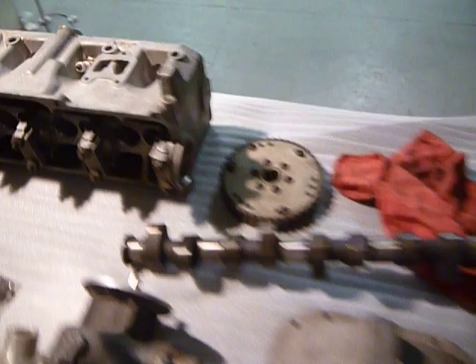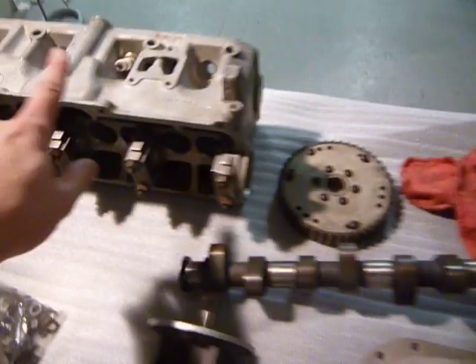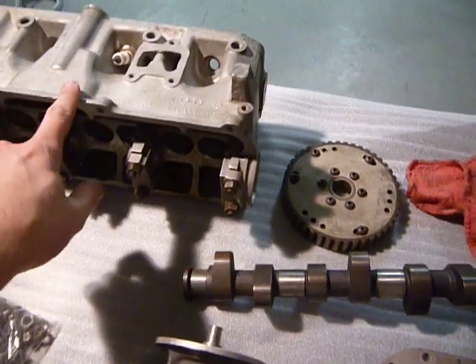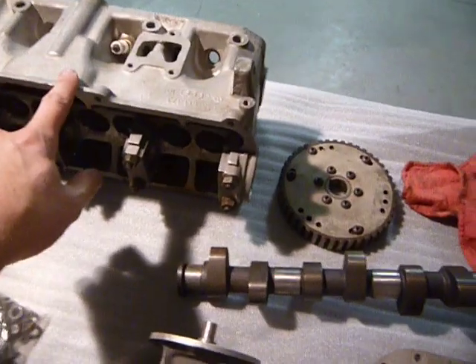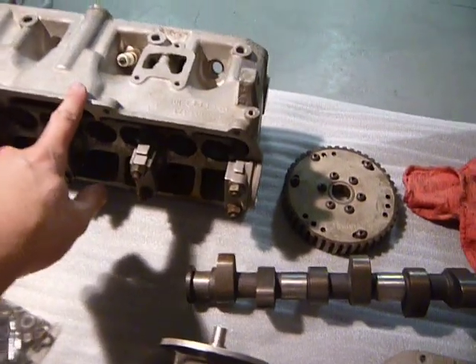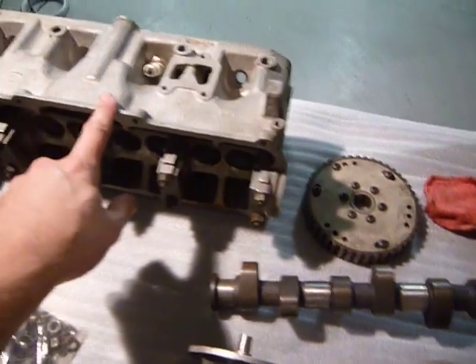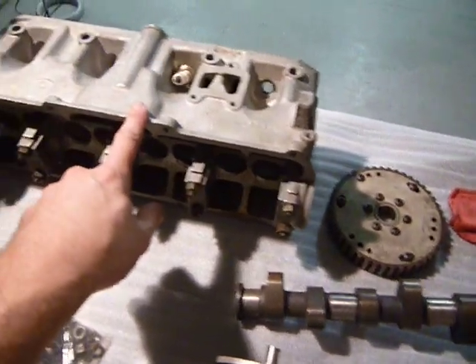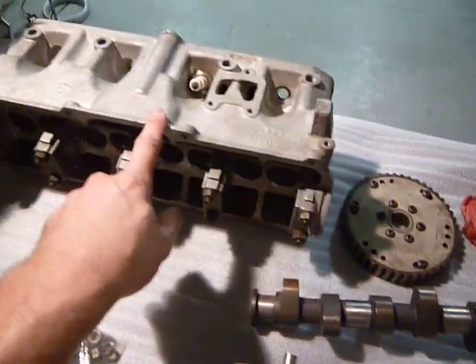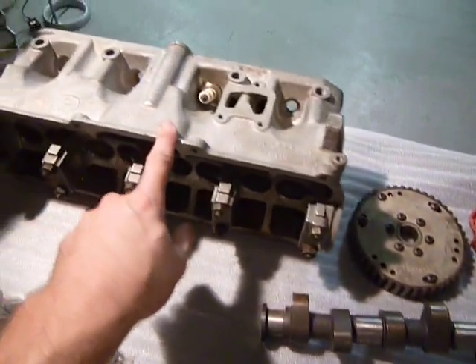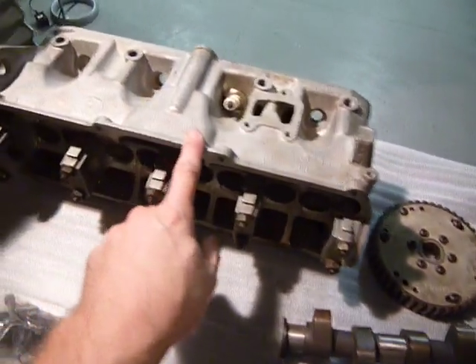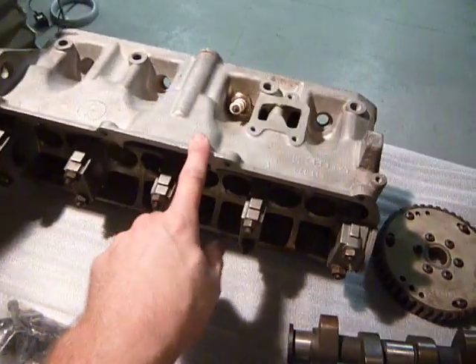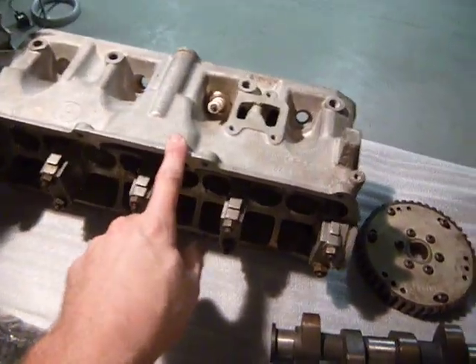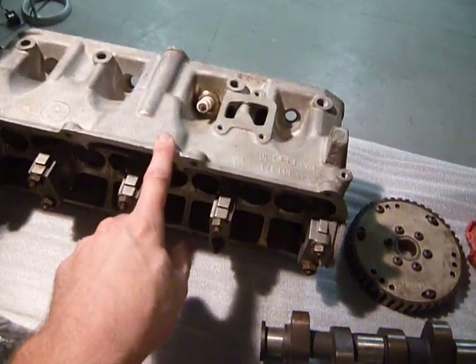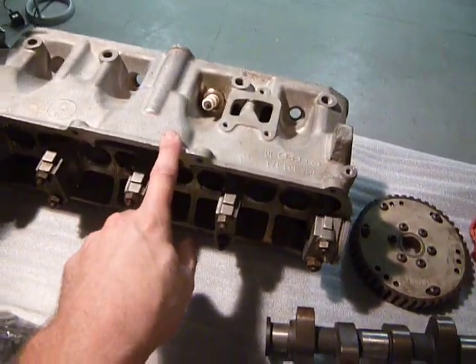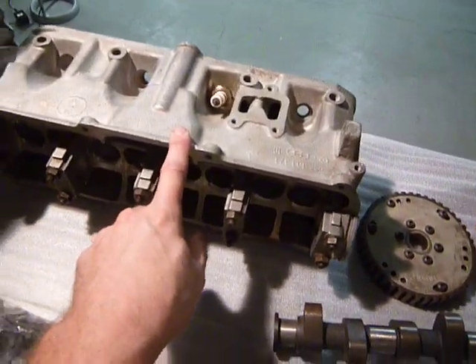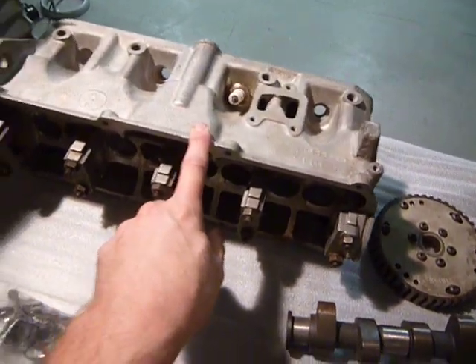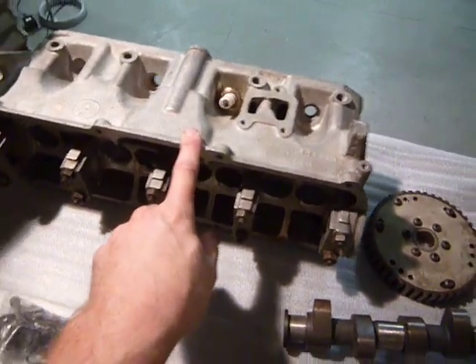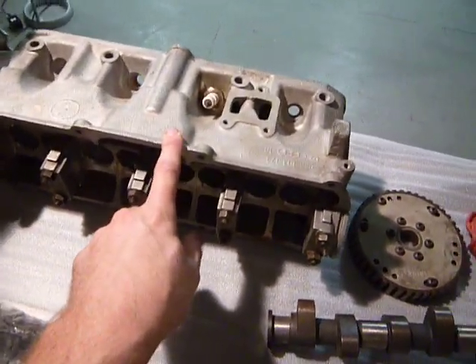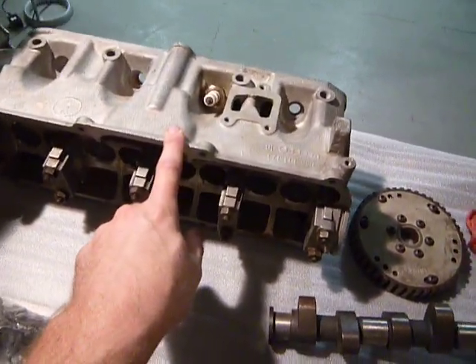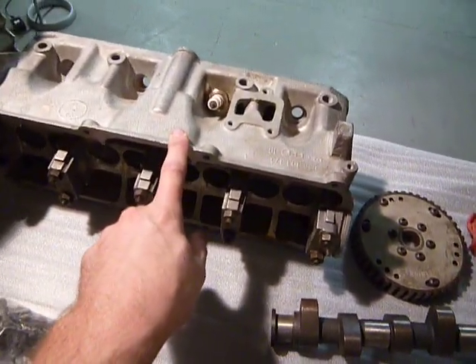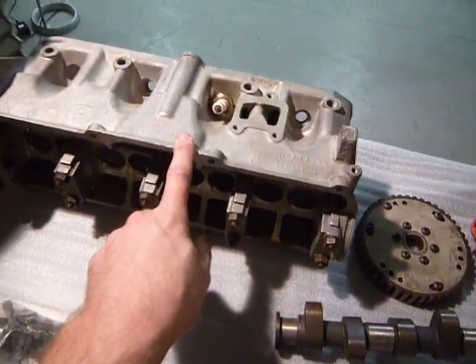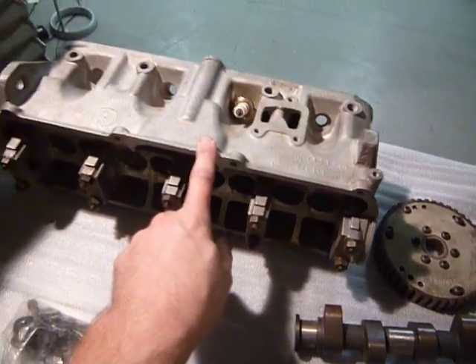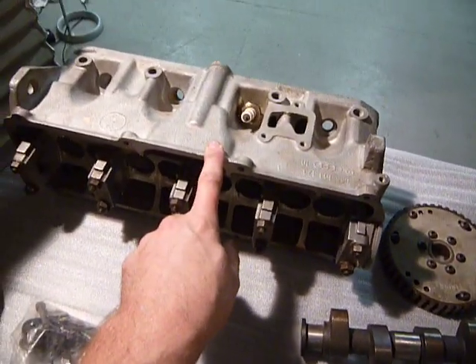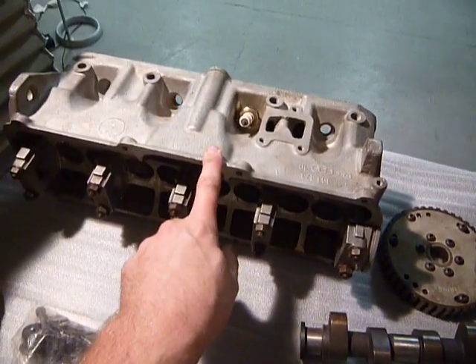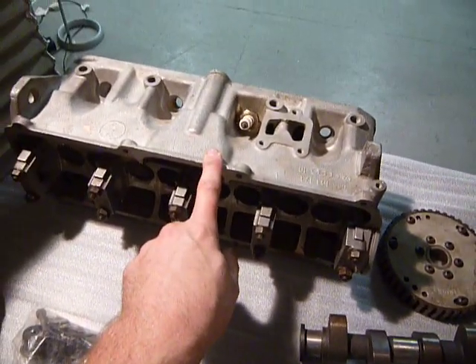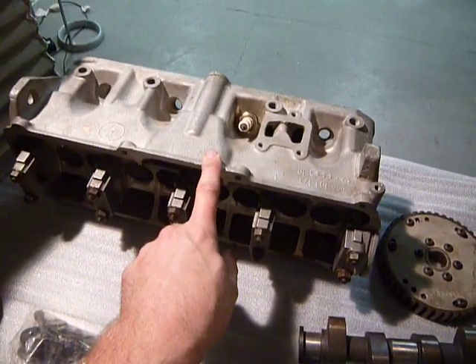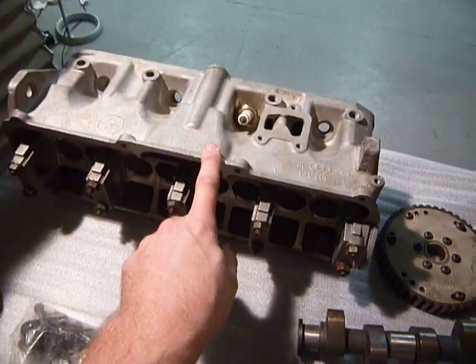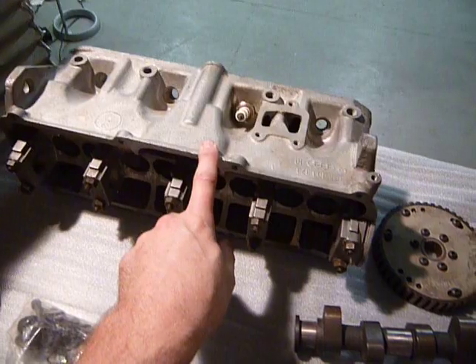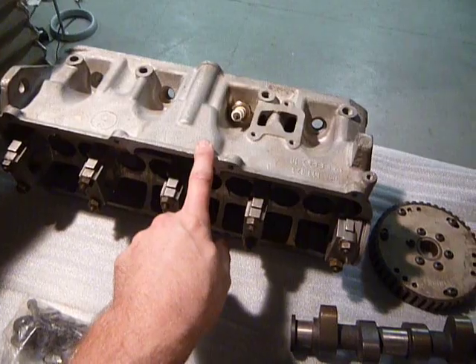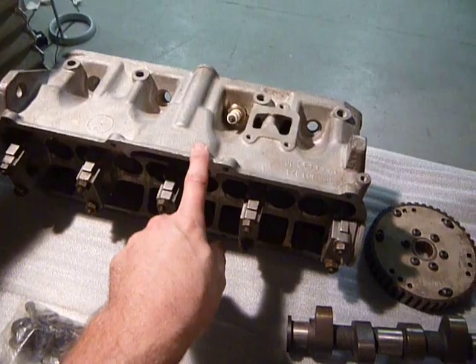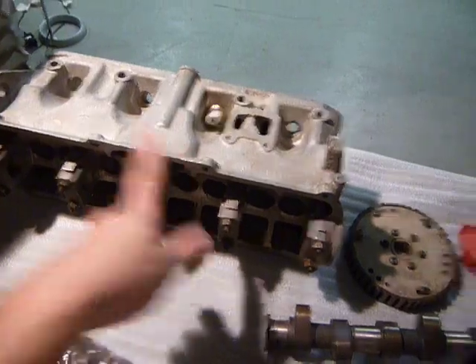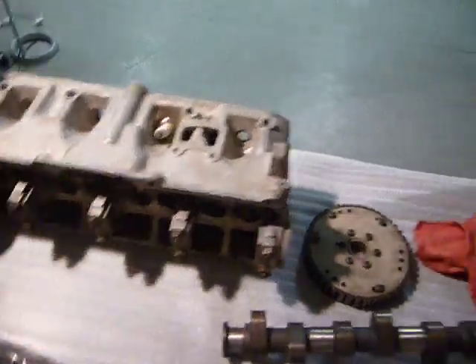Here's the head. It's not a GTI head — it's a 1.6, 1.7 head.